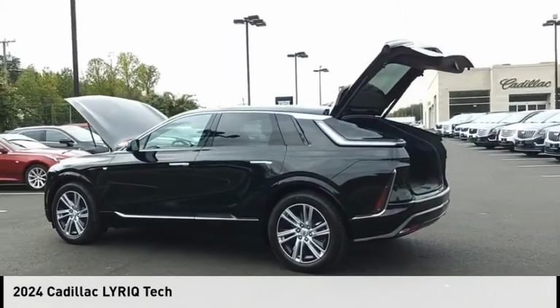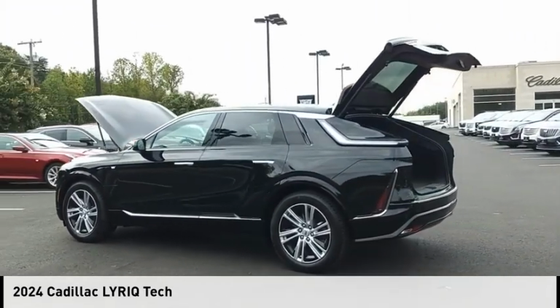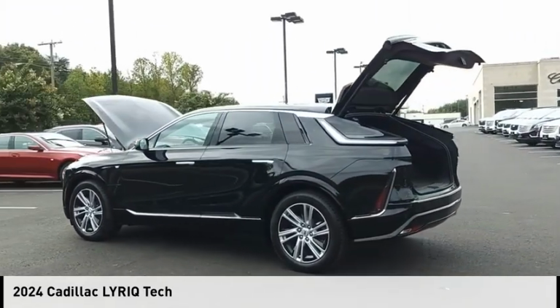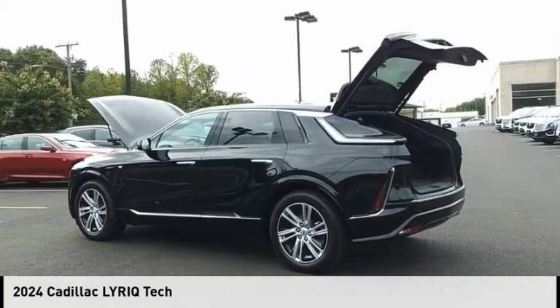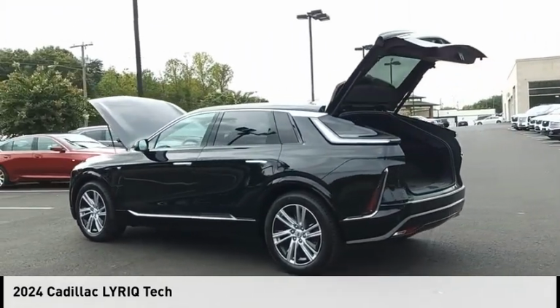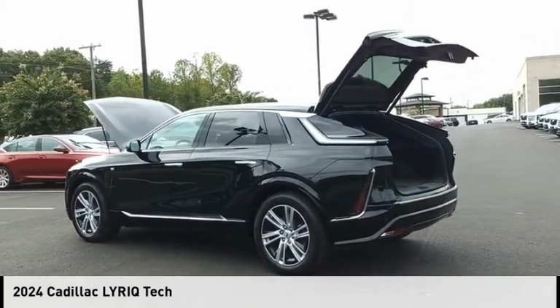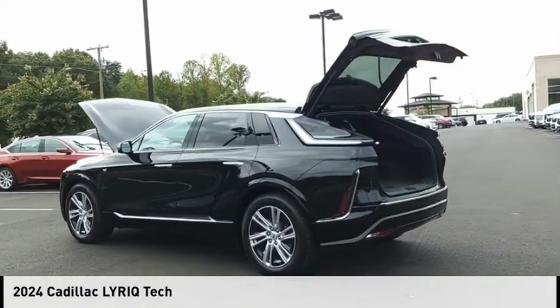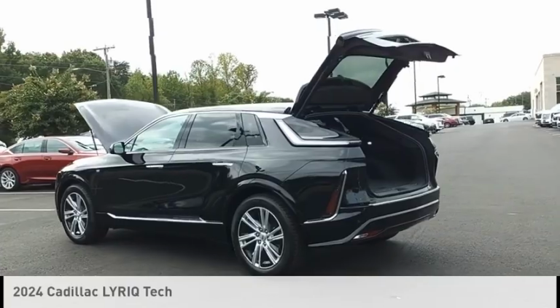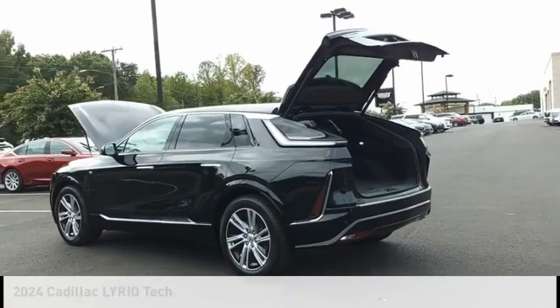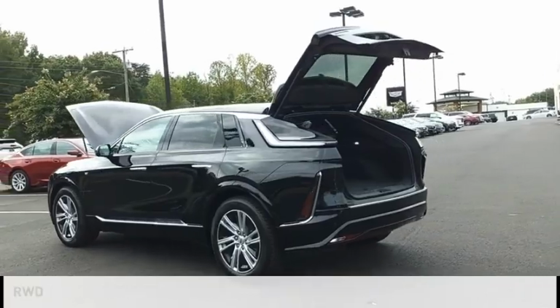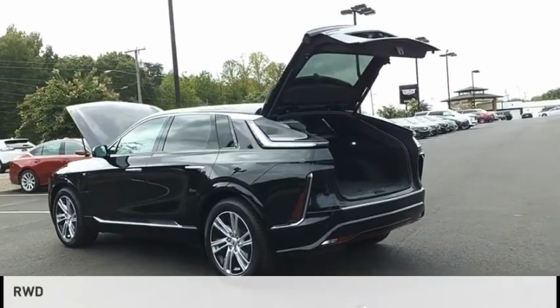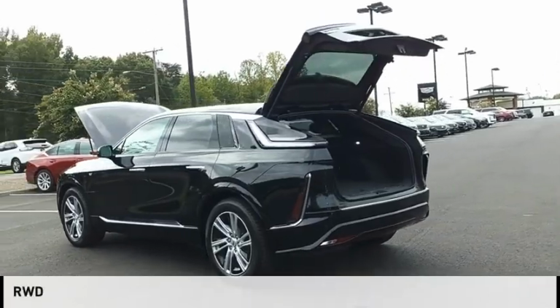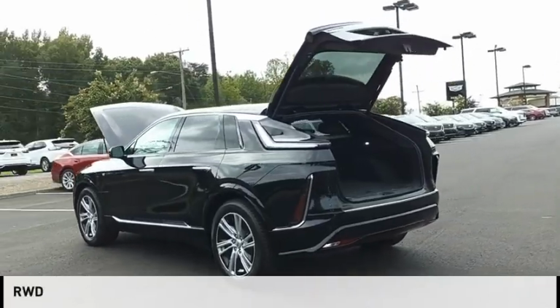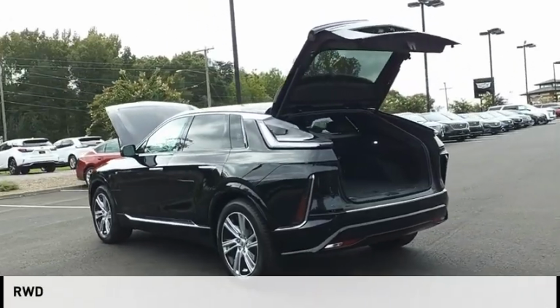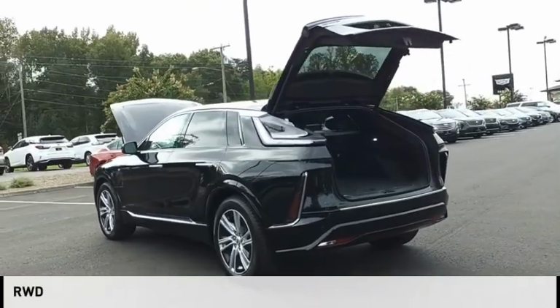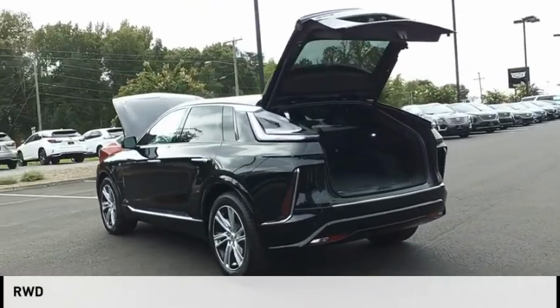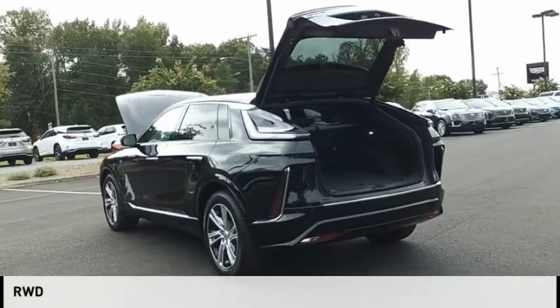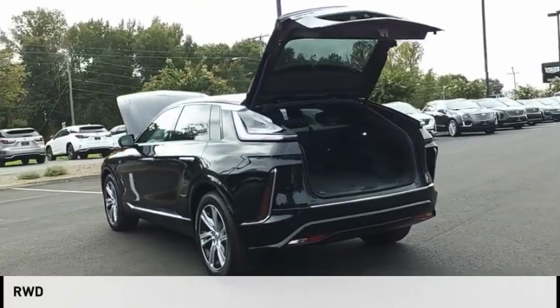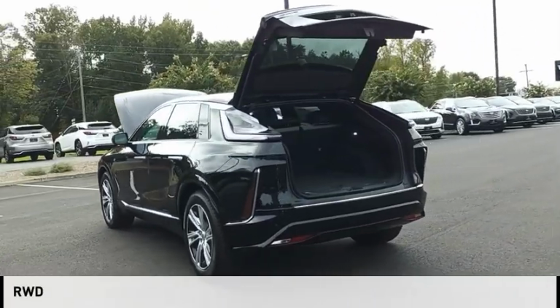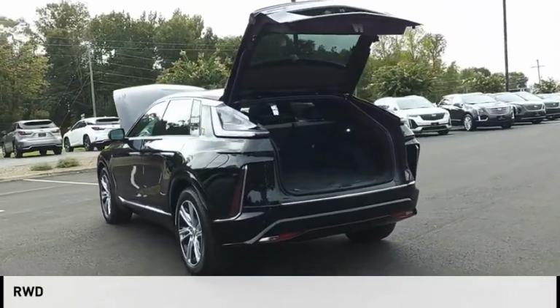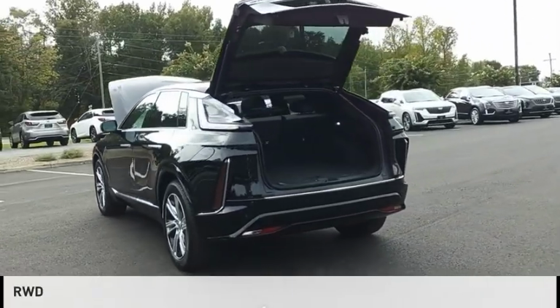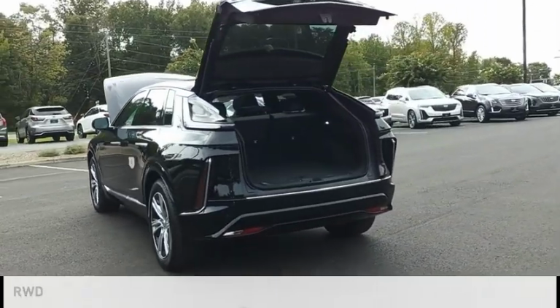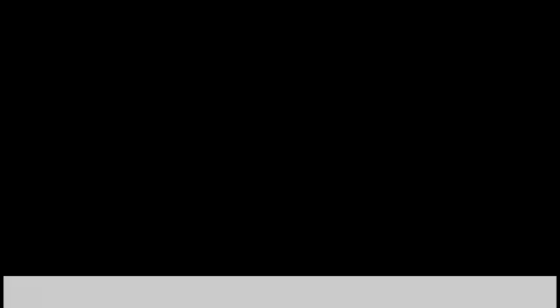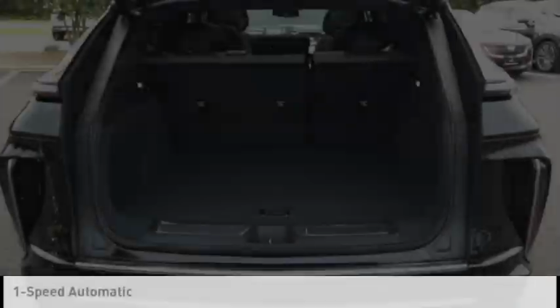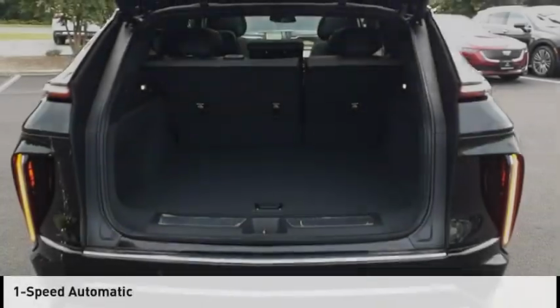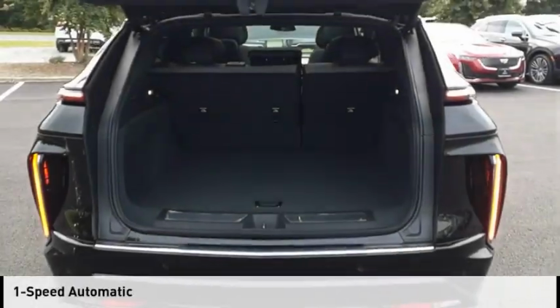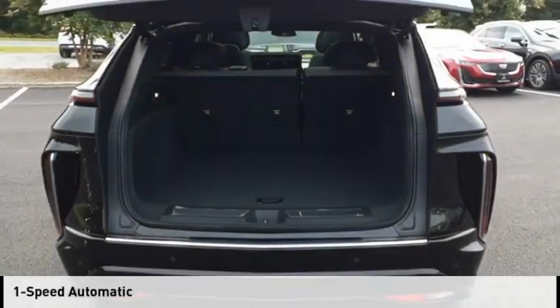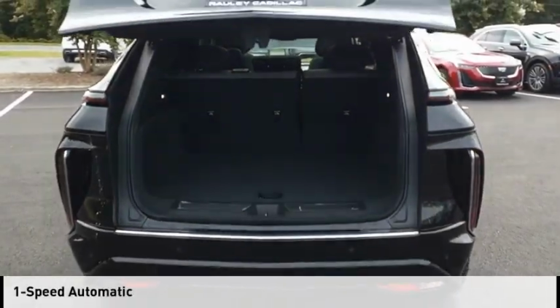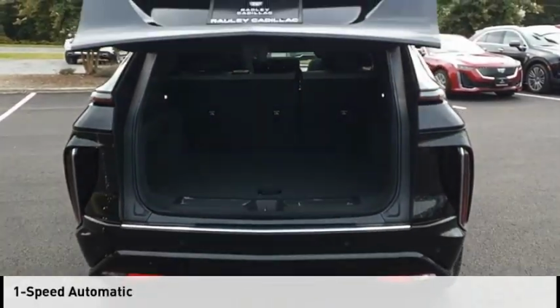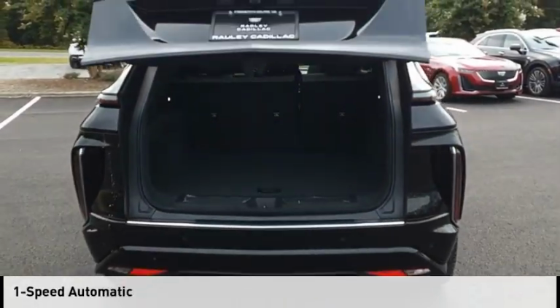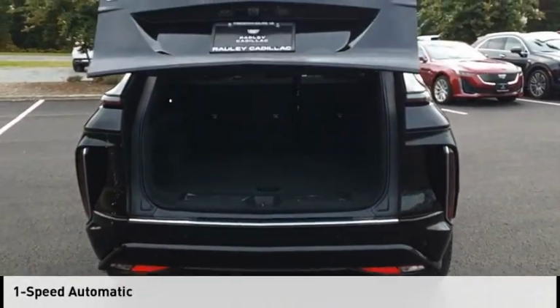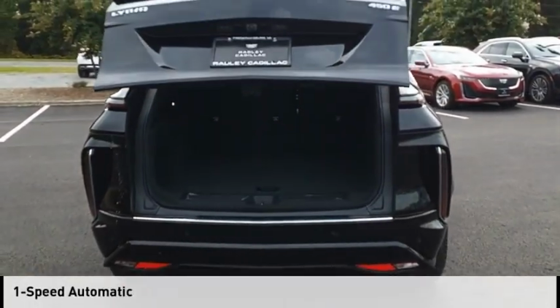This vehicle is powered by a rear-wheel drive and comes with a one-speed automatic transmission.